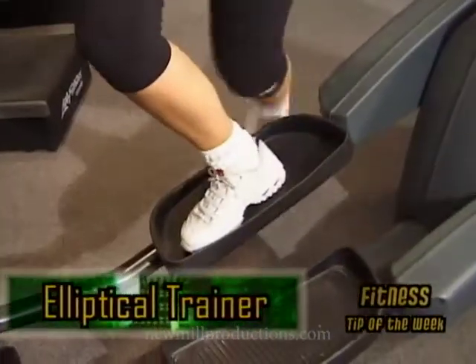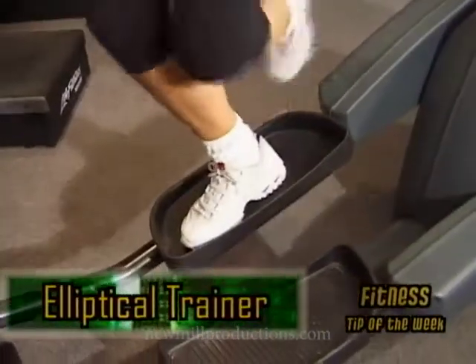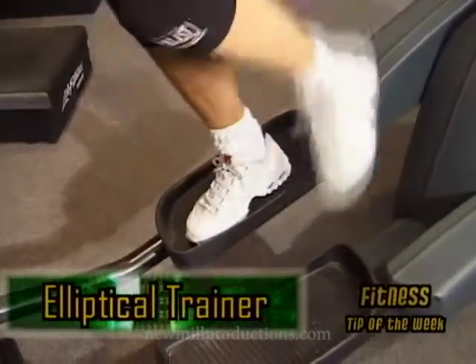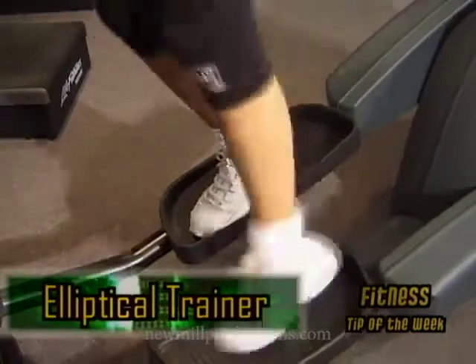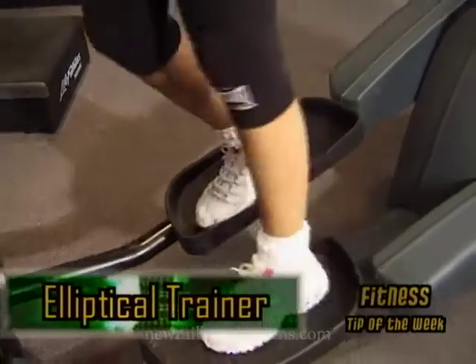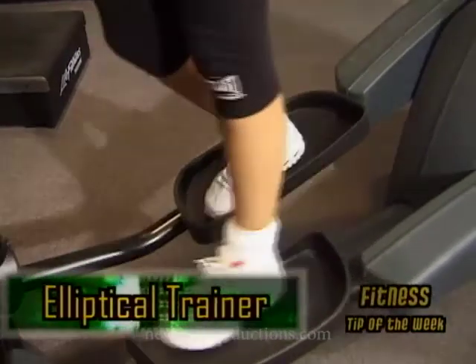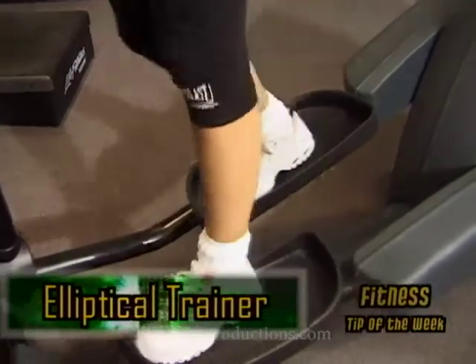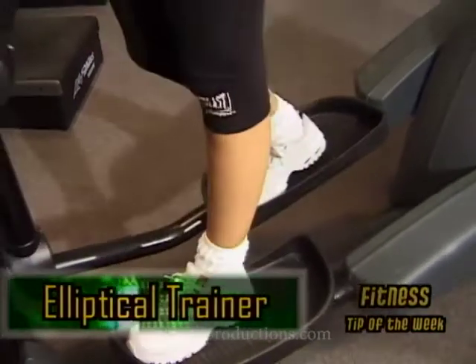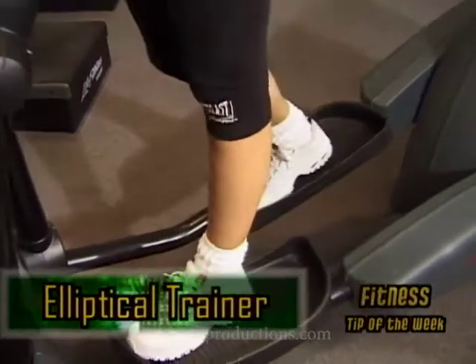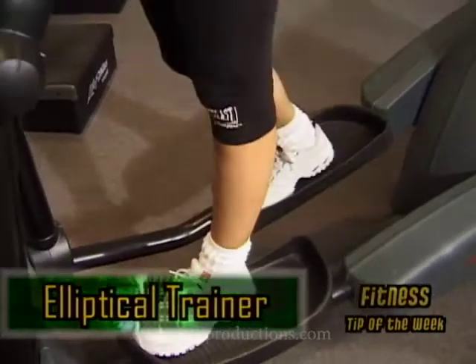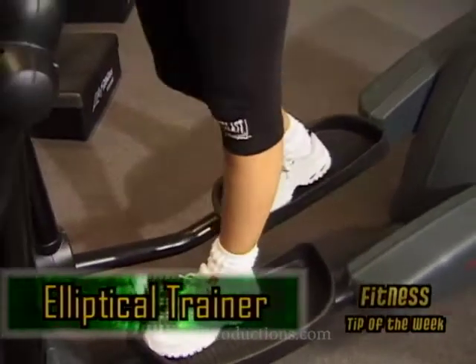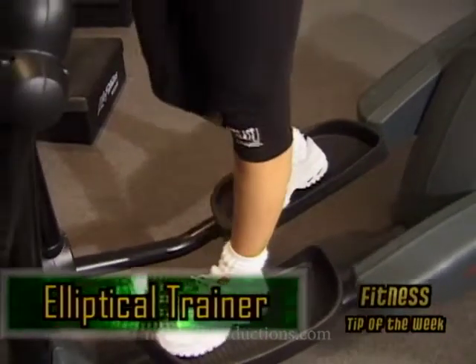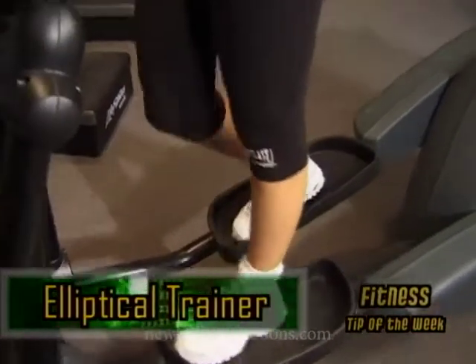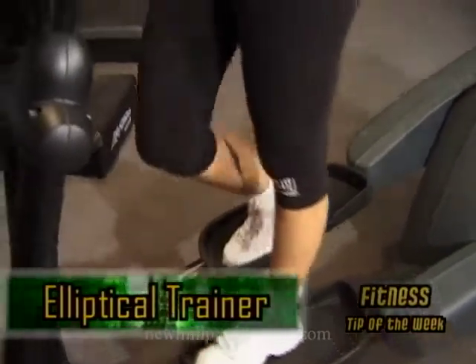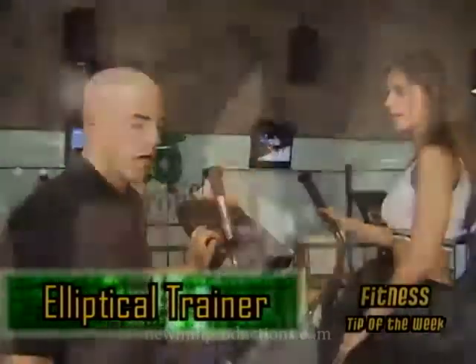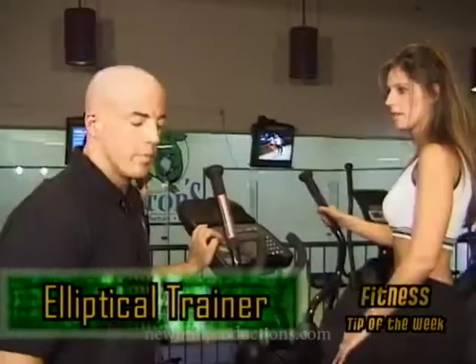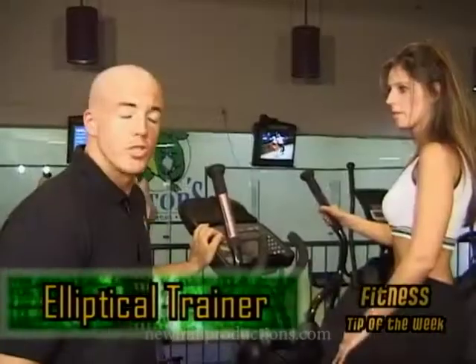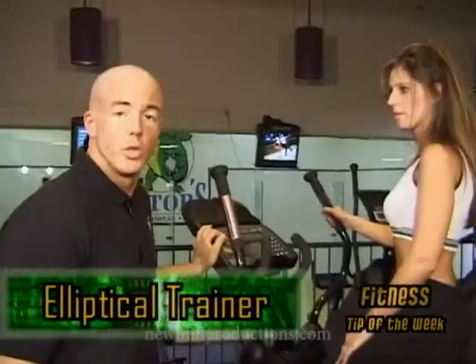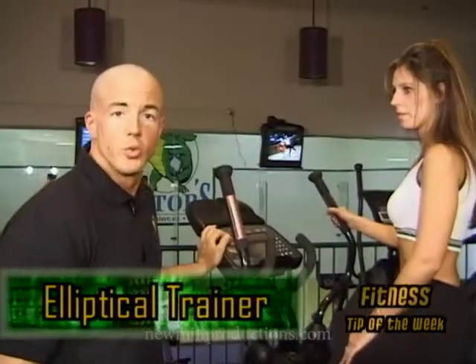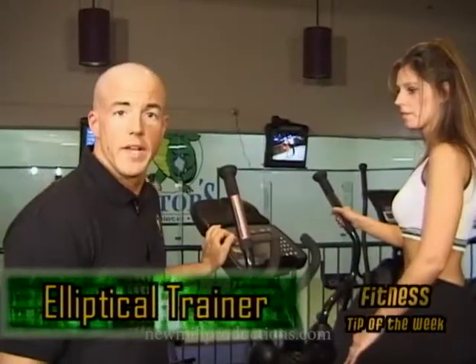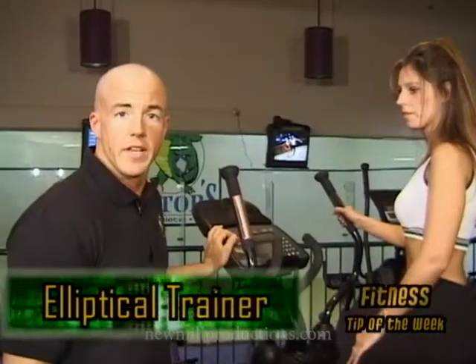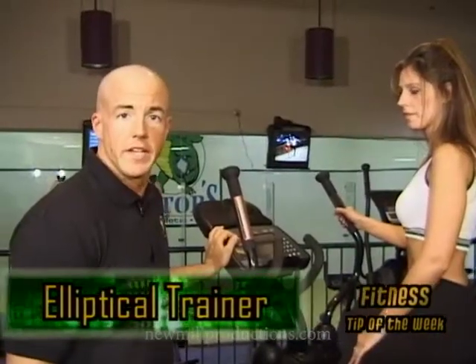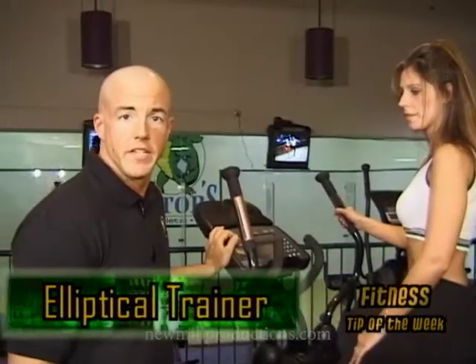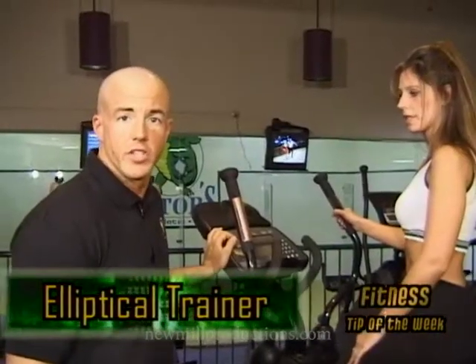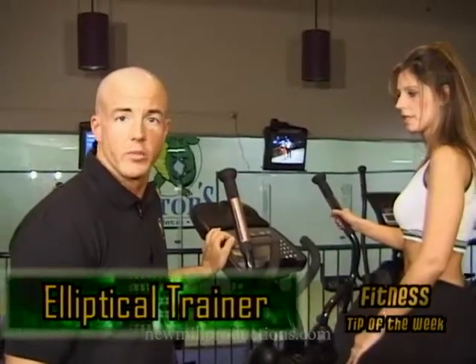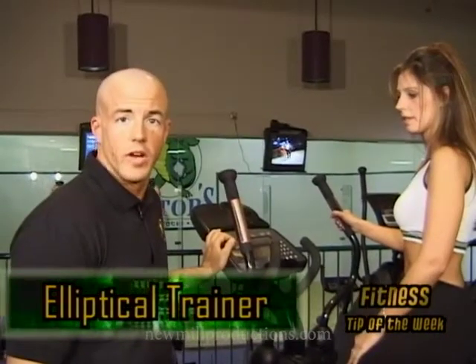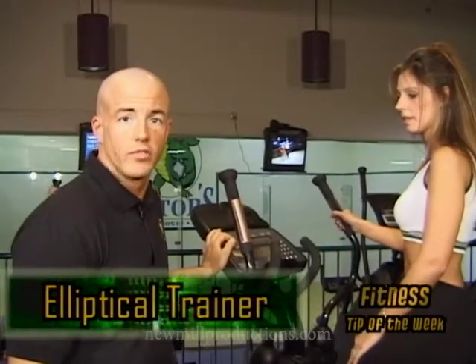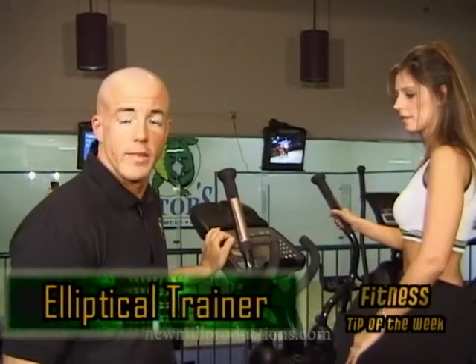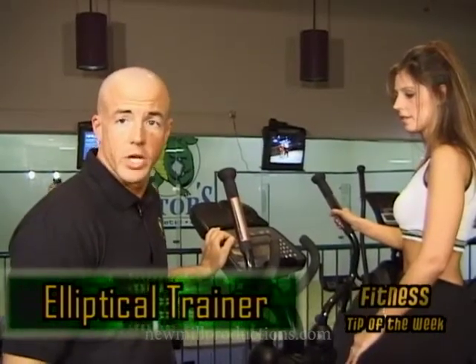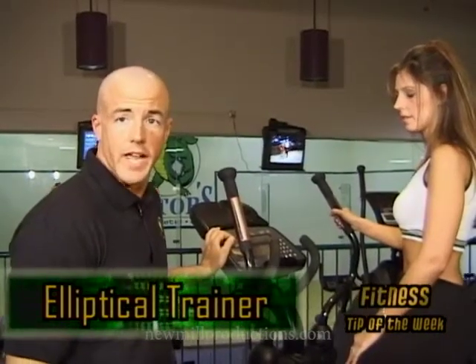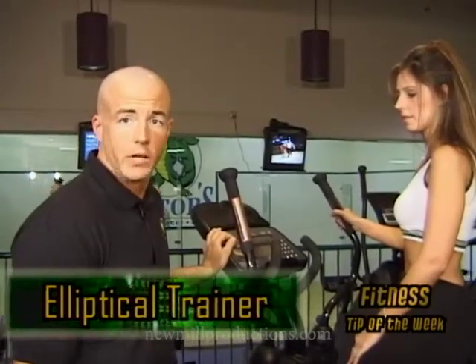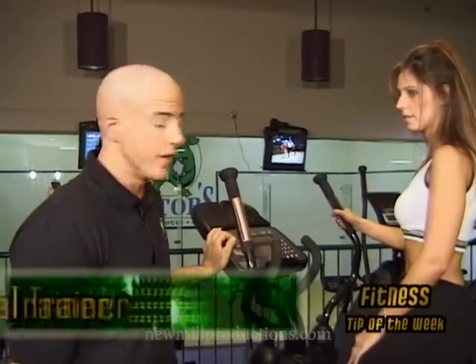This machine is used for a number of reasons, mainly to help a person lose weight, condition themselves, and burn calories.